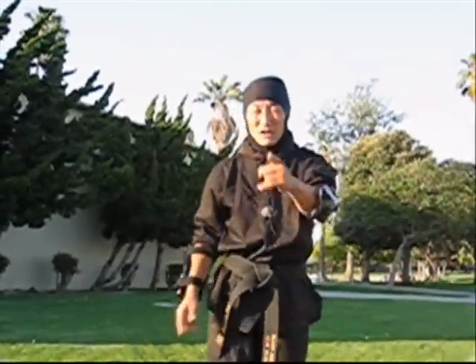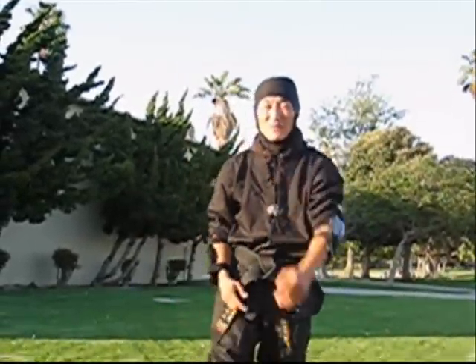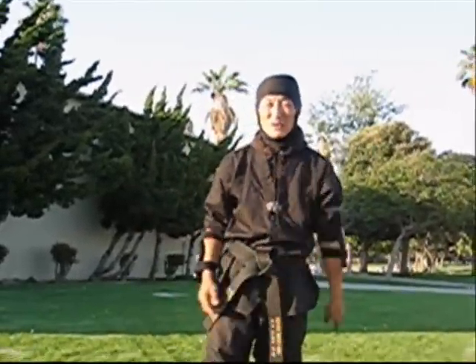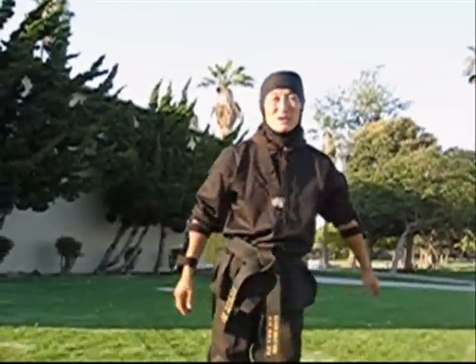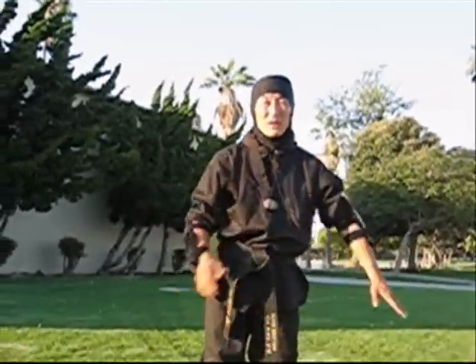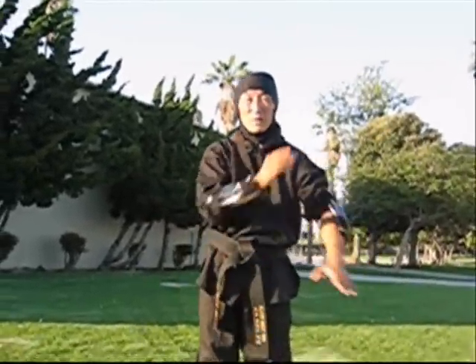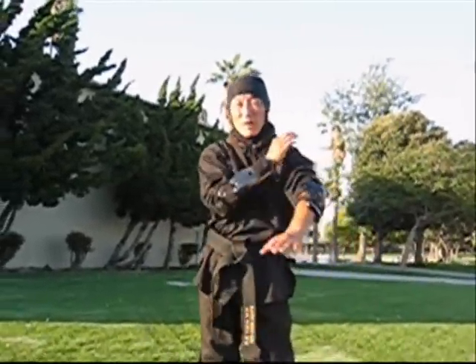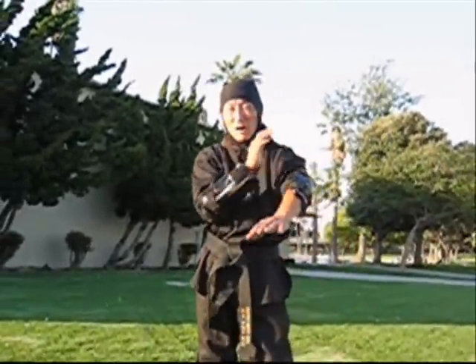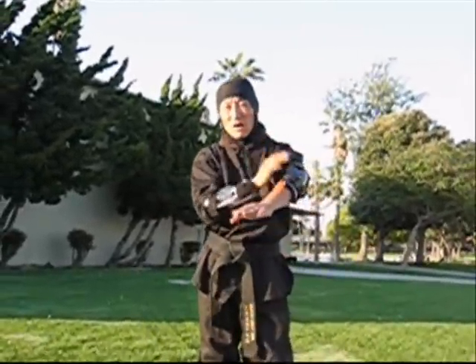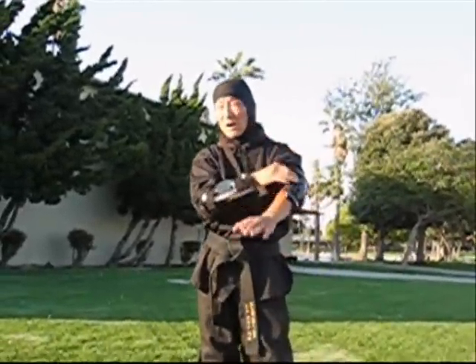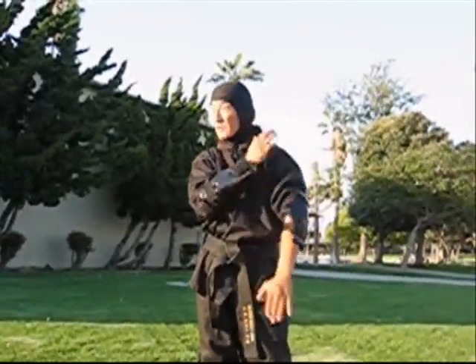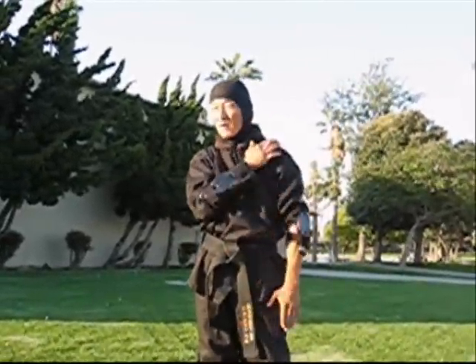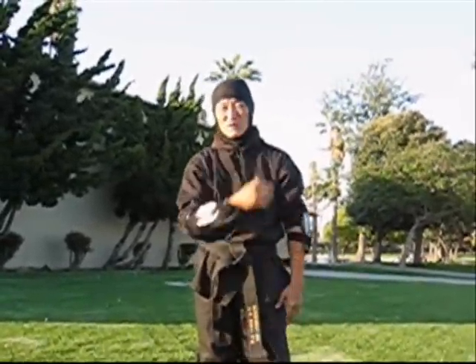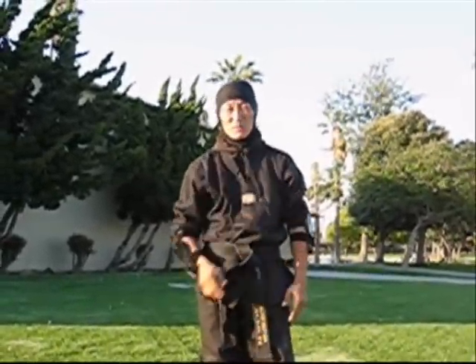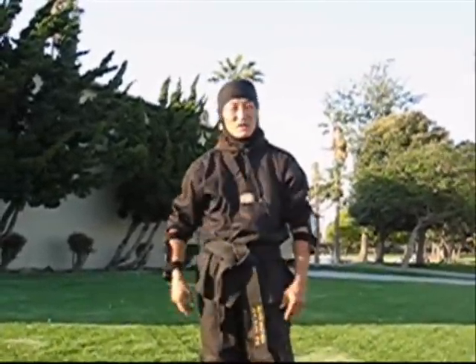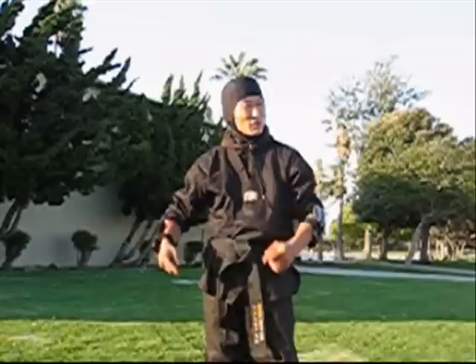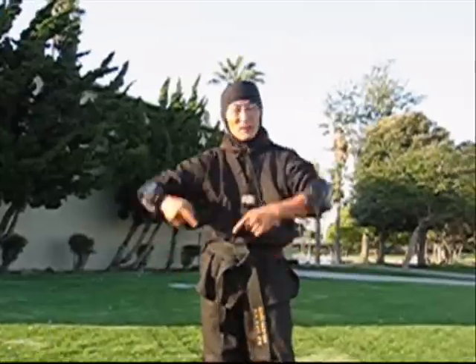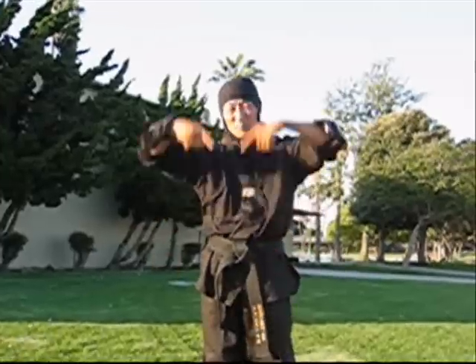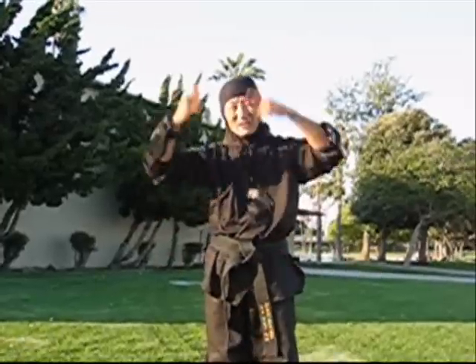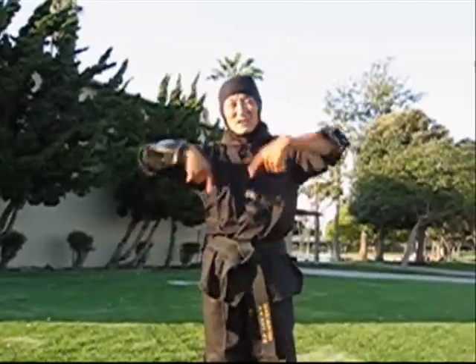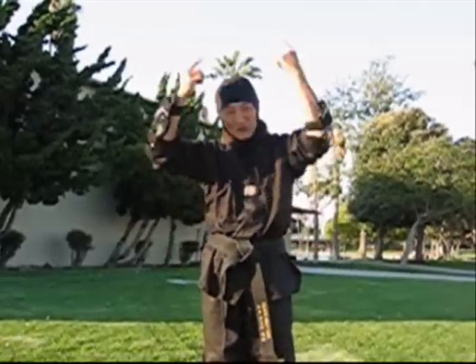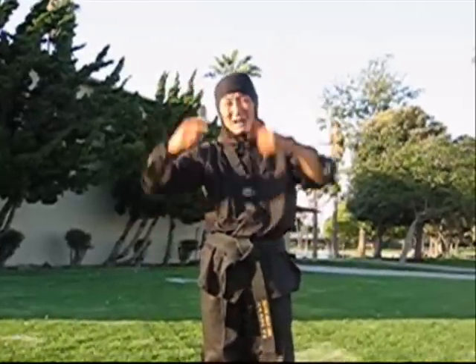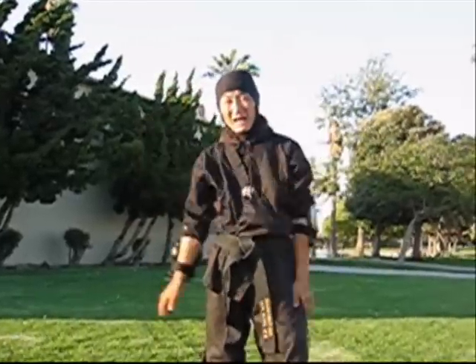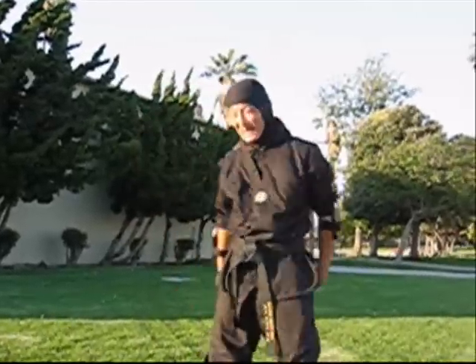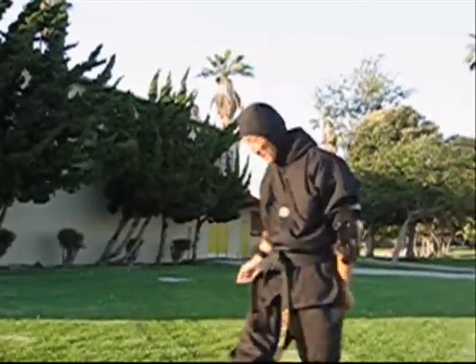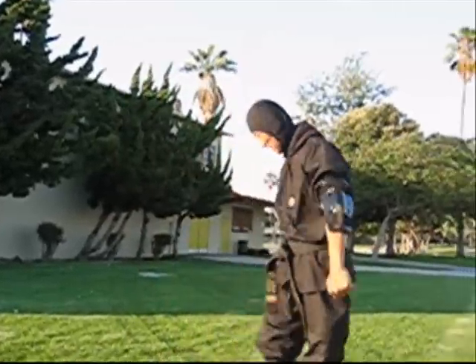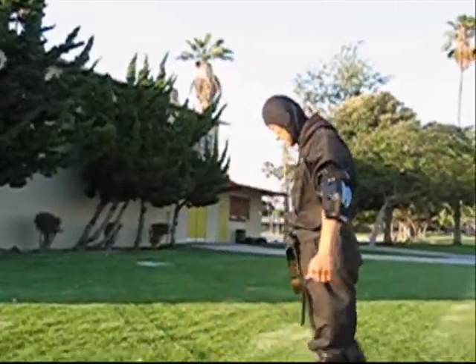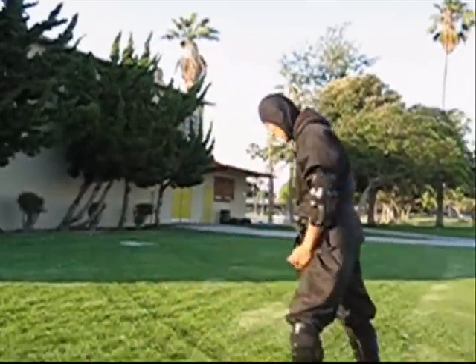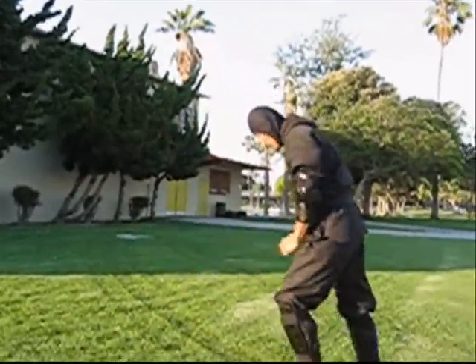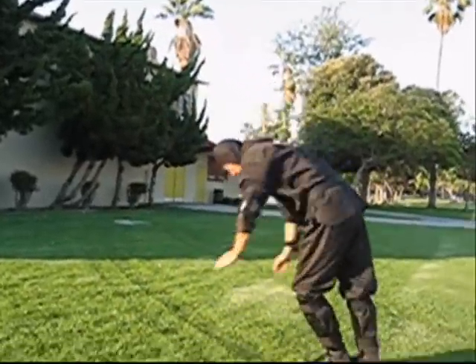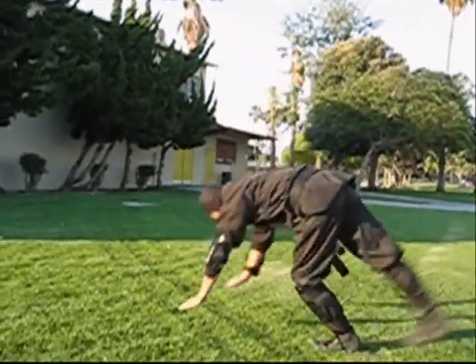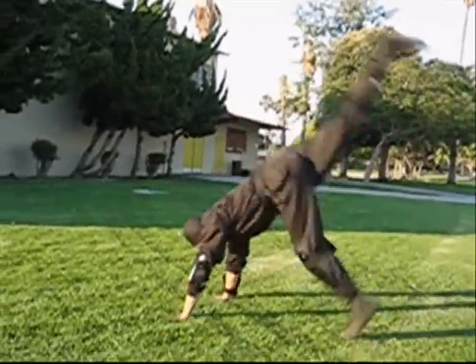What you have to do is develop arm and shoulder strength. You want to practice doing a lot of handstands, like such.